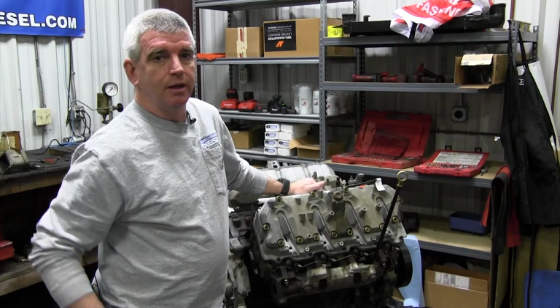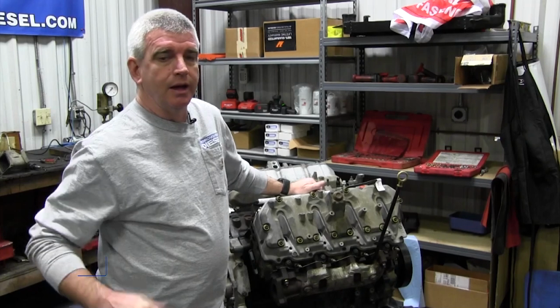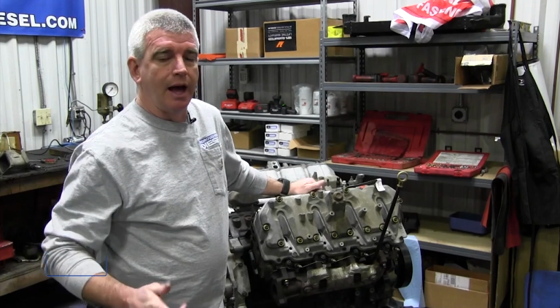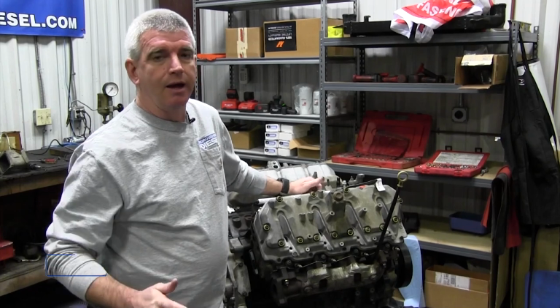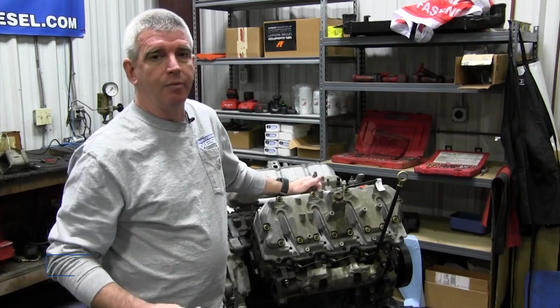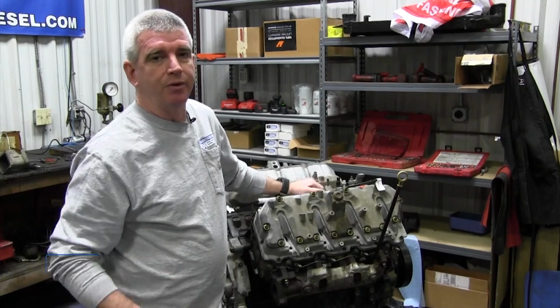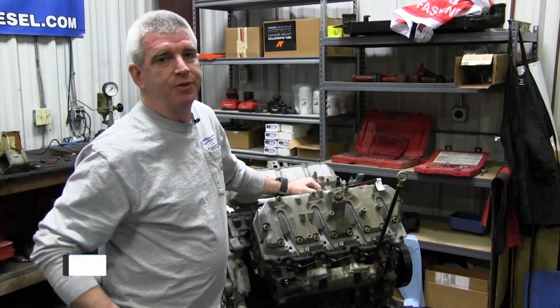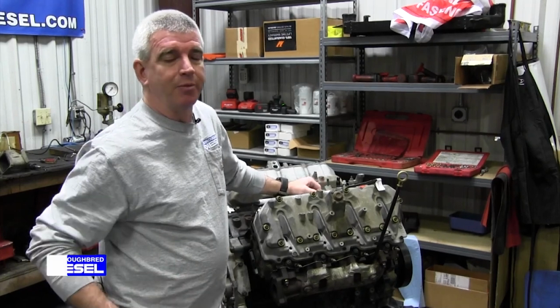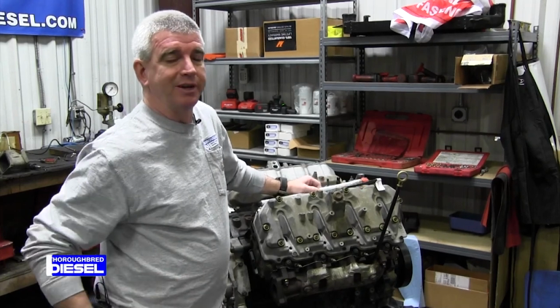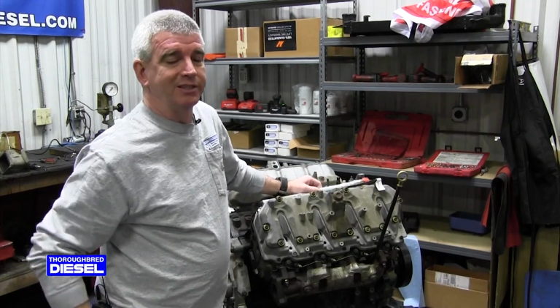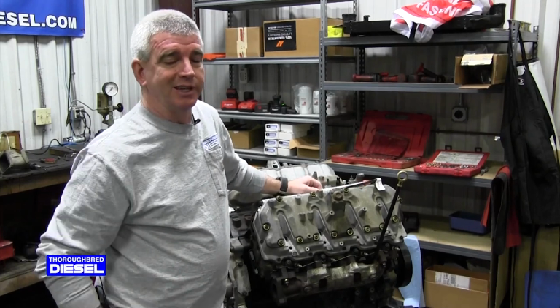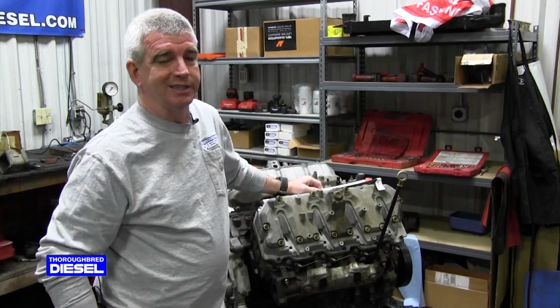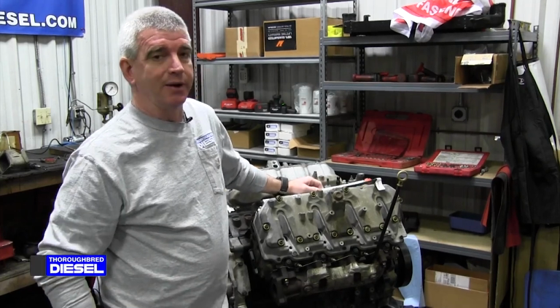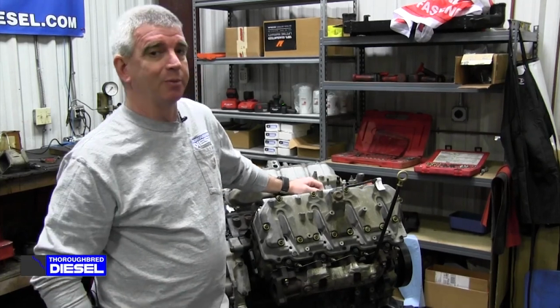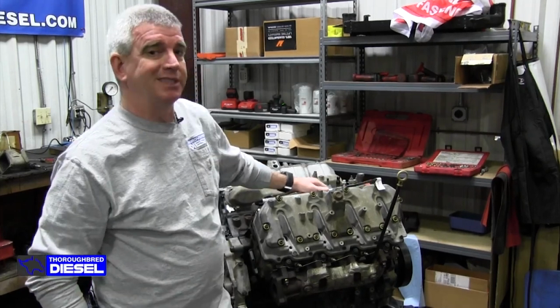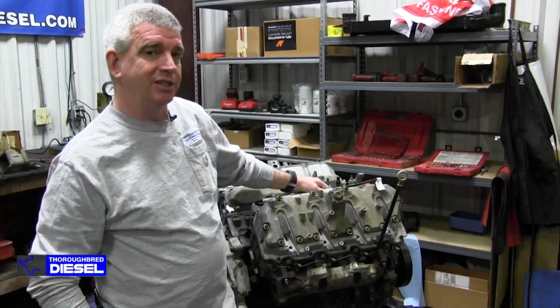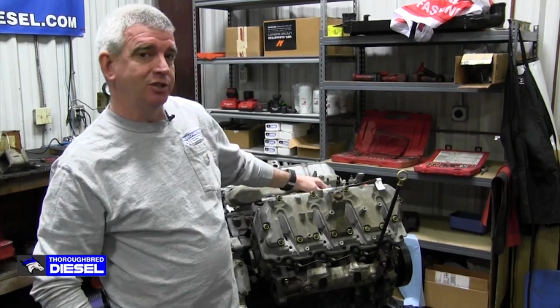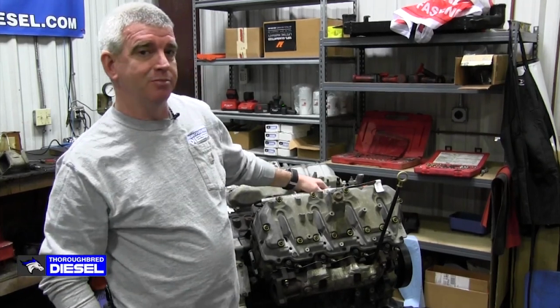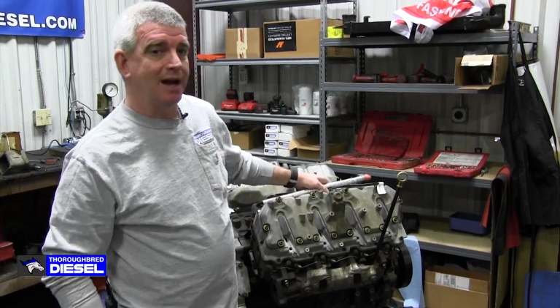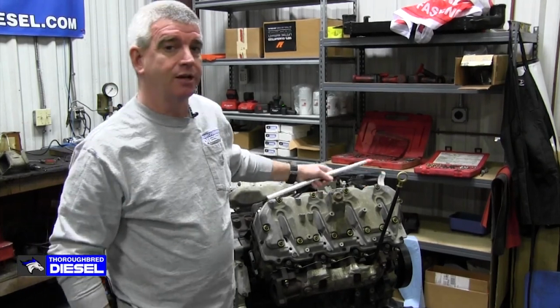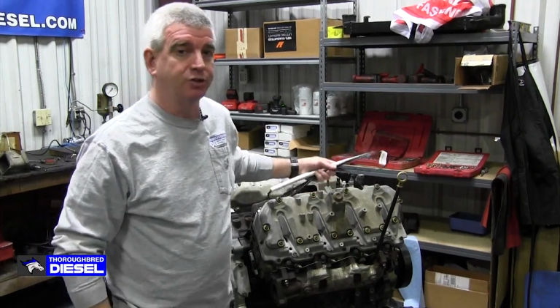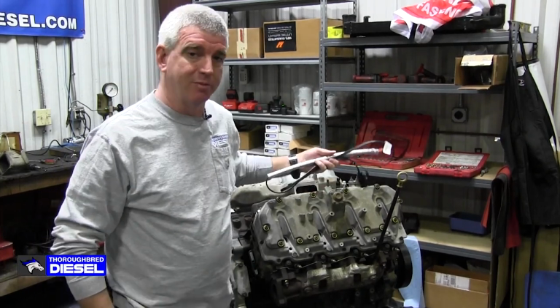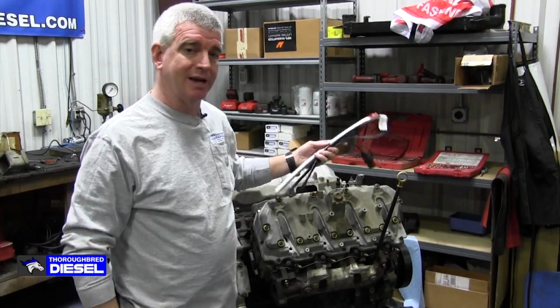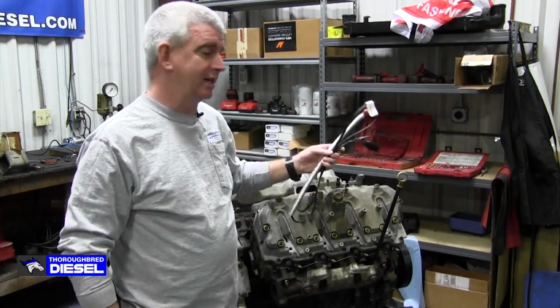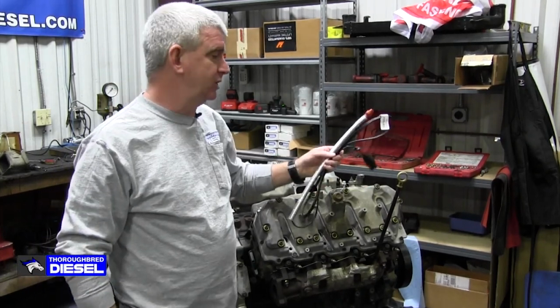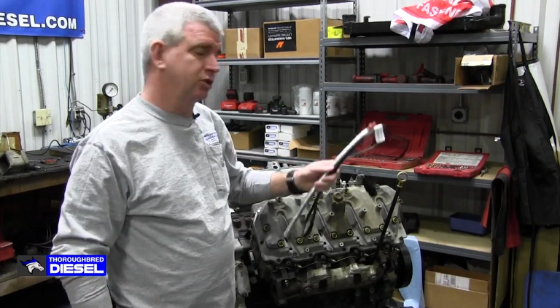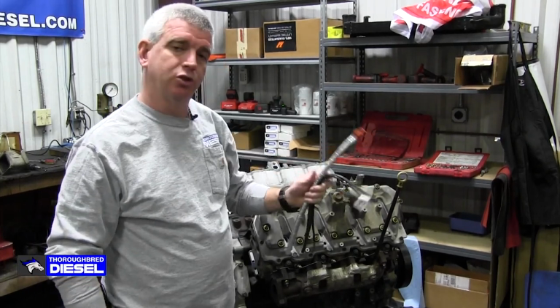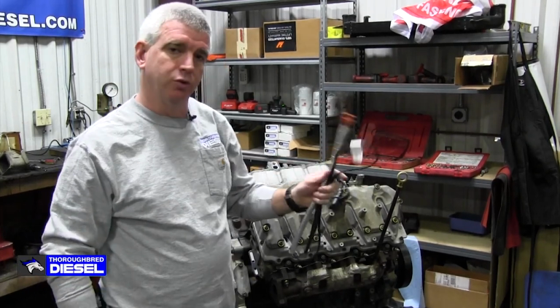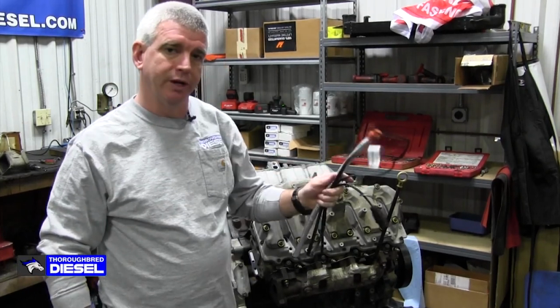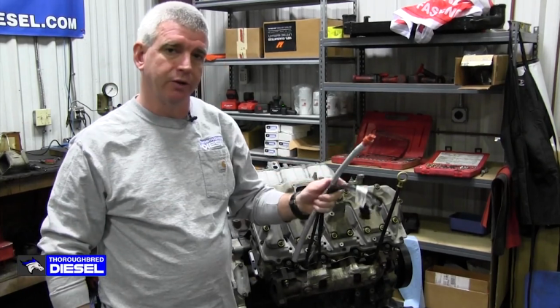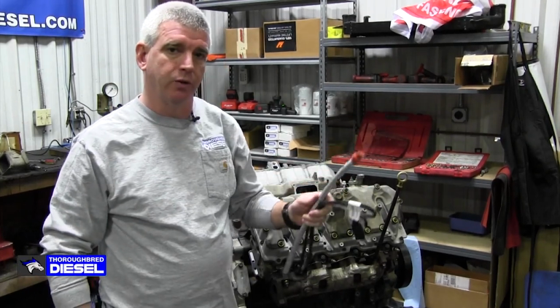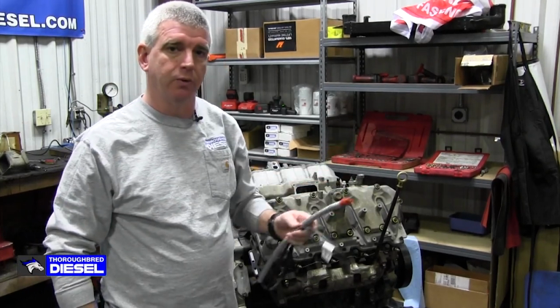Hi, I'm Wade from Thoroughbred Diesel, and today we're going to be teaching you about Duramax Engine Coolant Heater Cord.